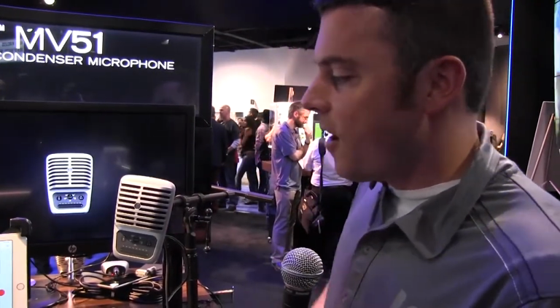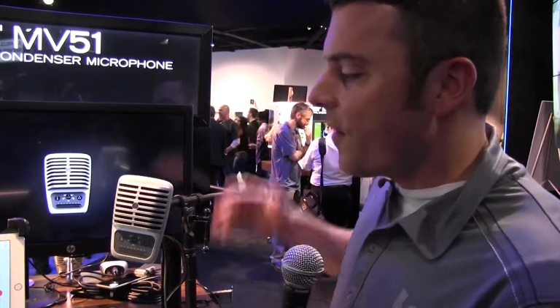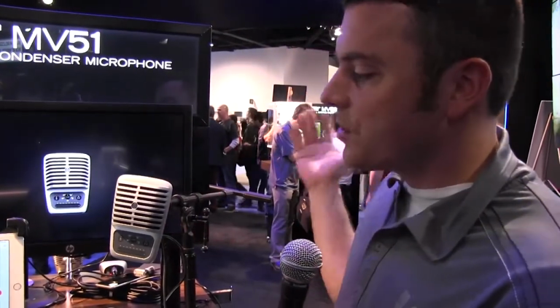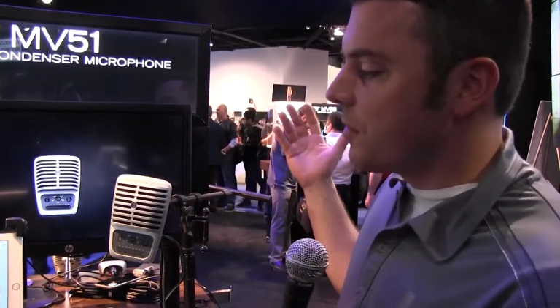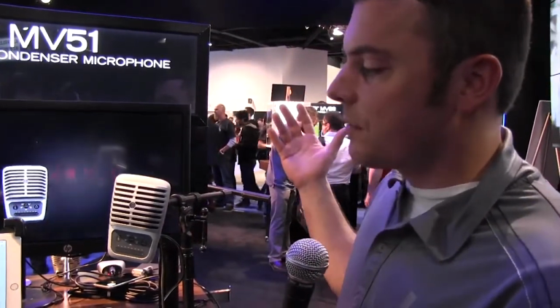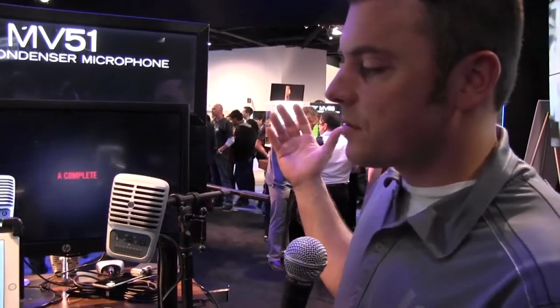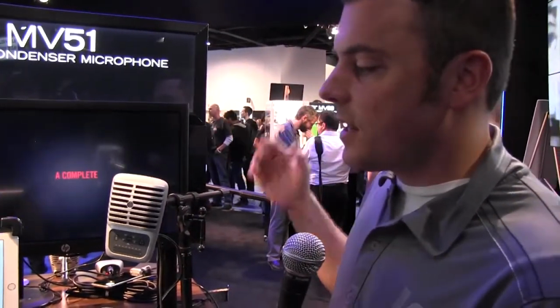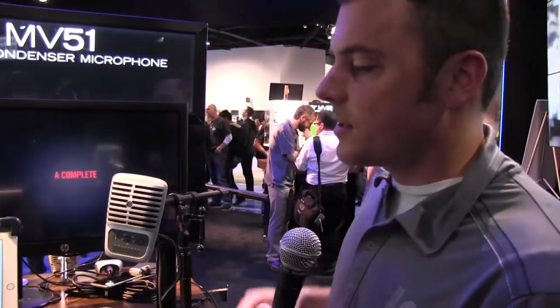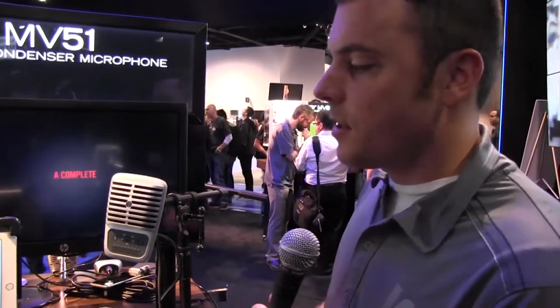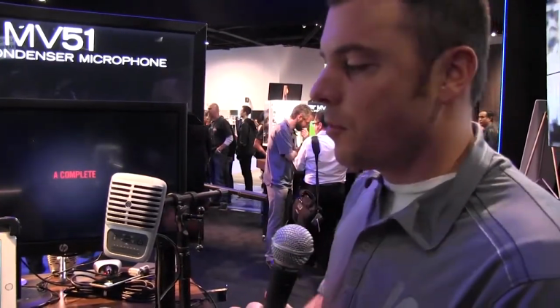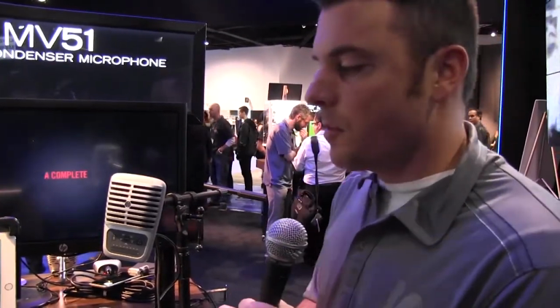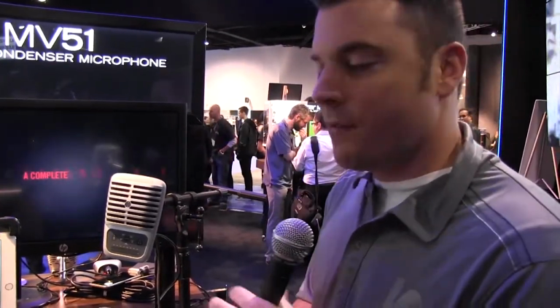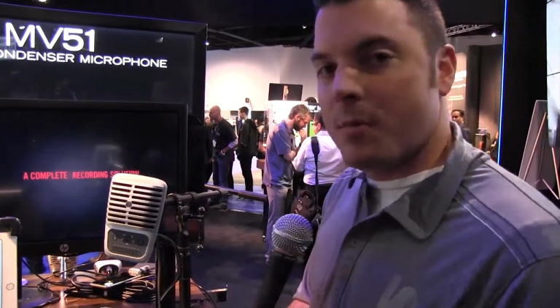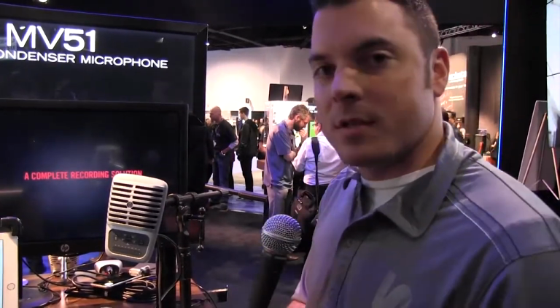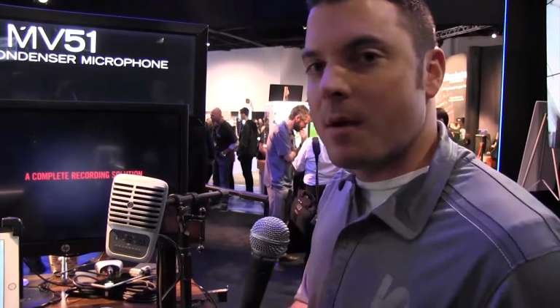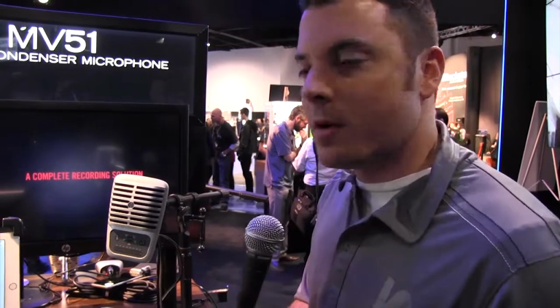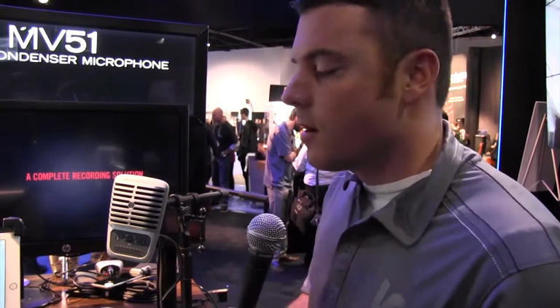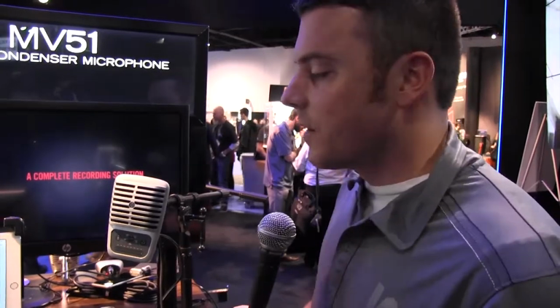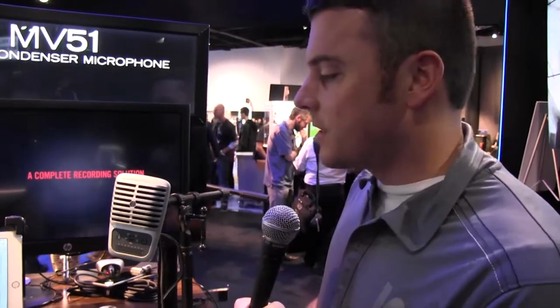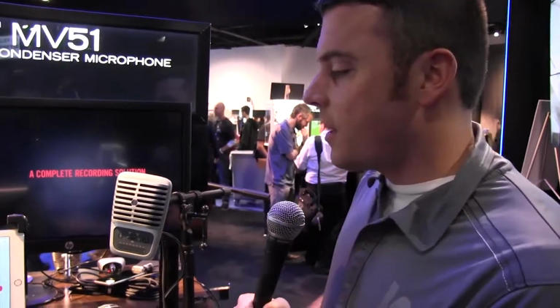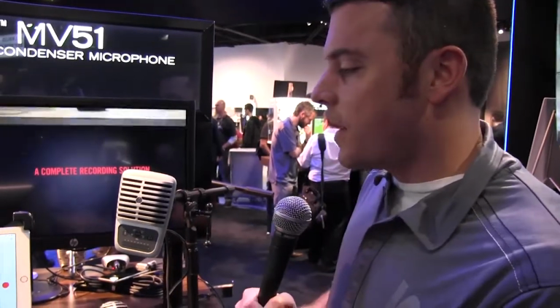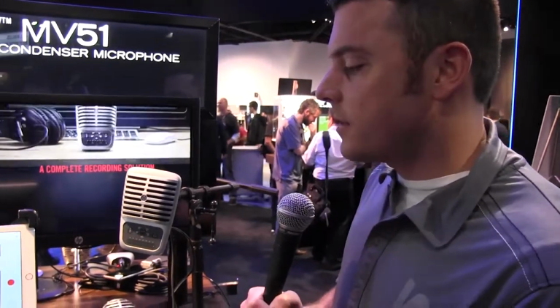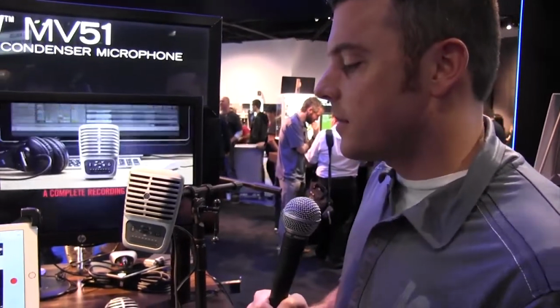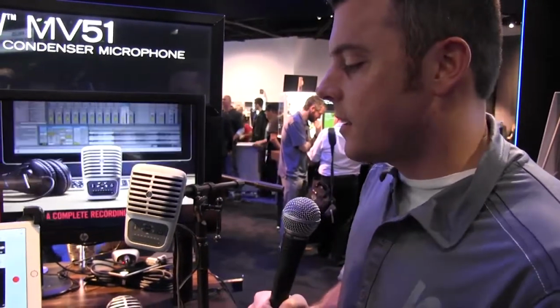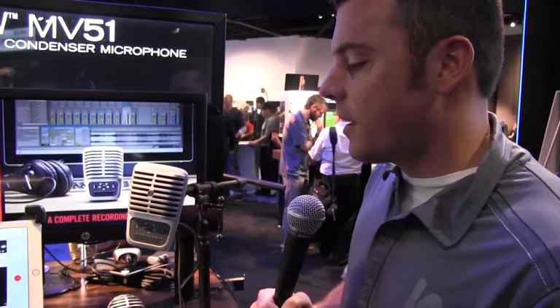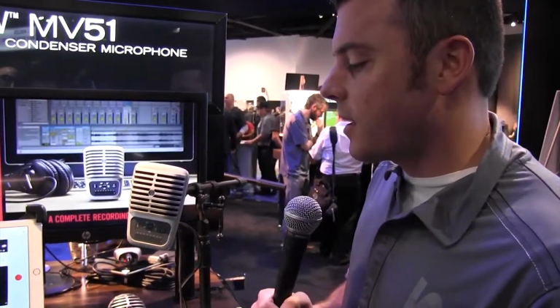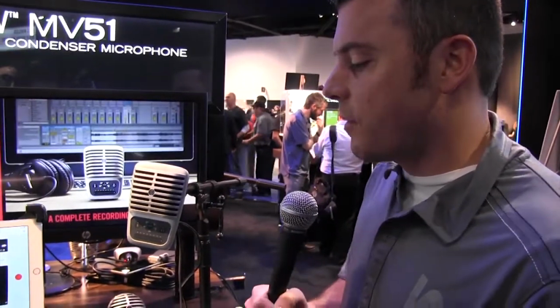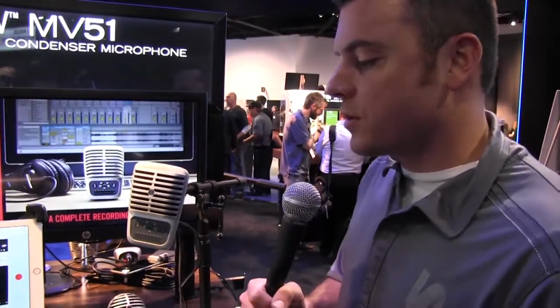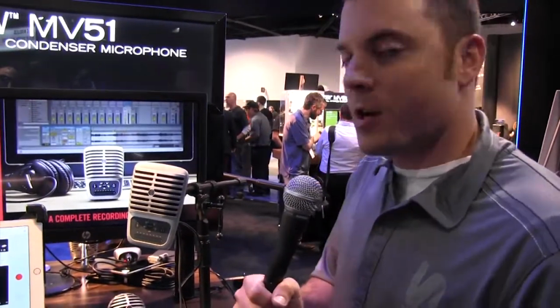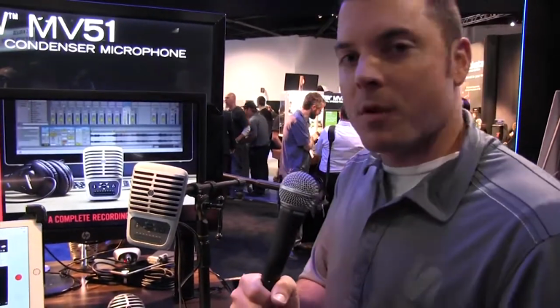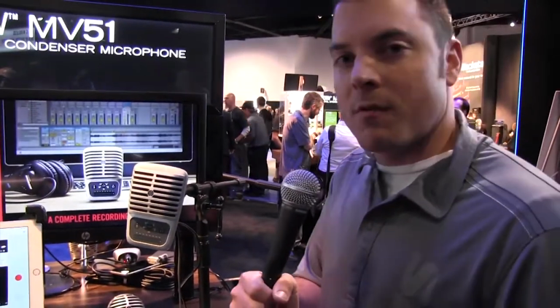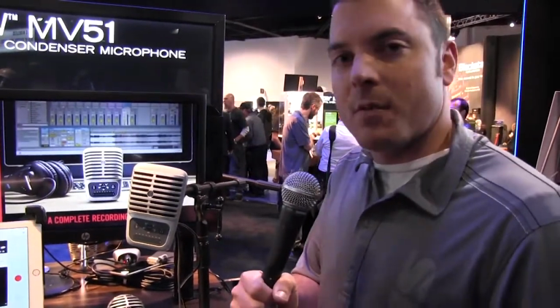All the Shure Motive digital line will be available this summer. Really excited about it and can't wait to show you when they're available.